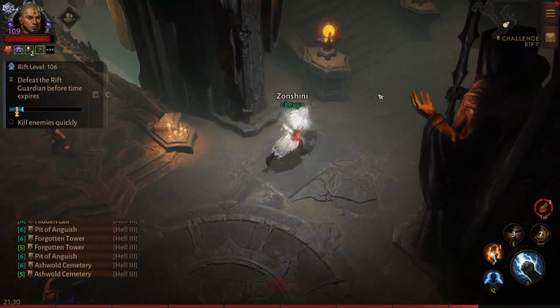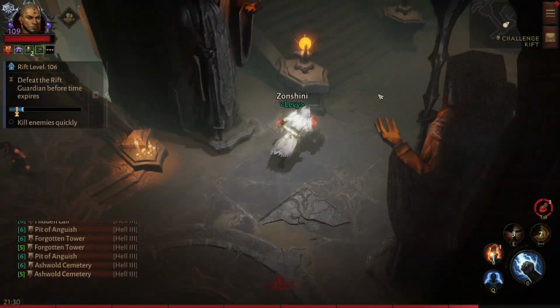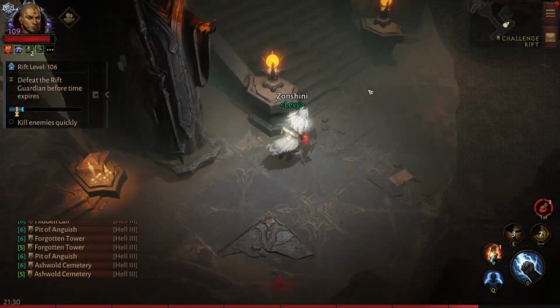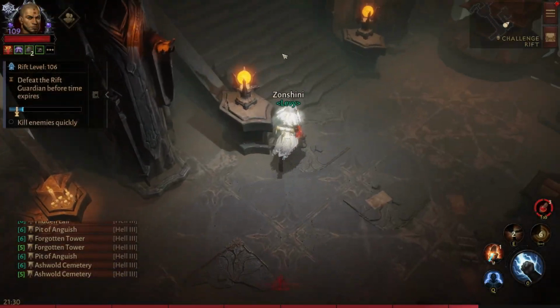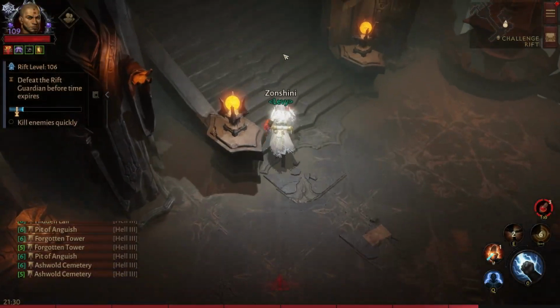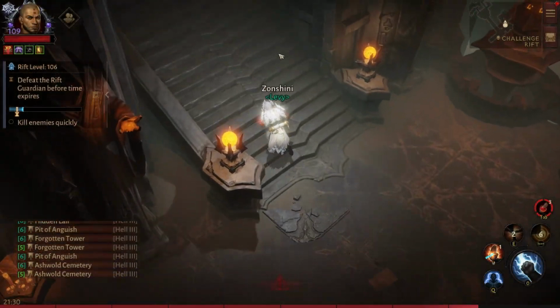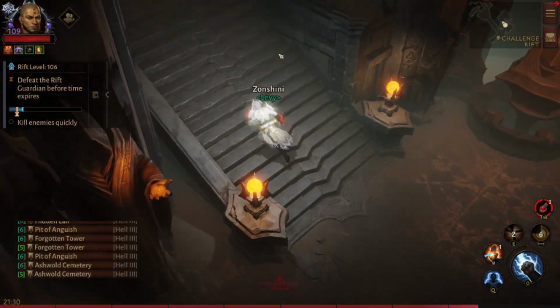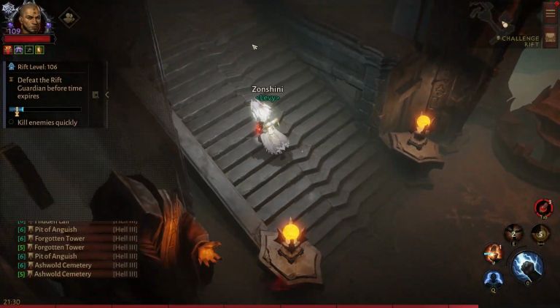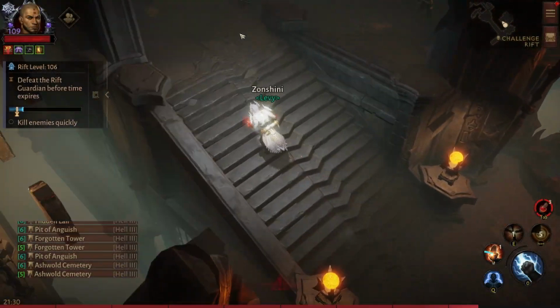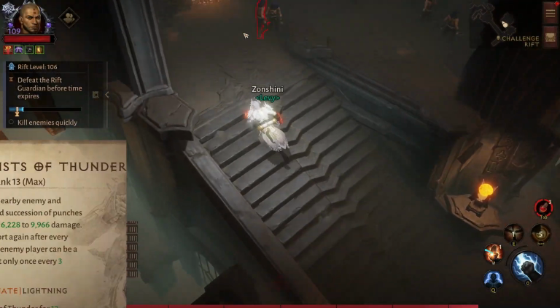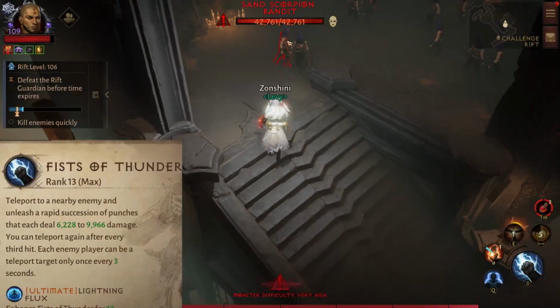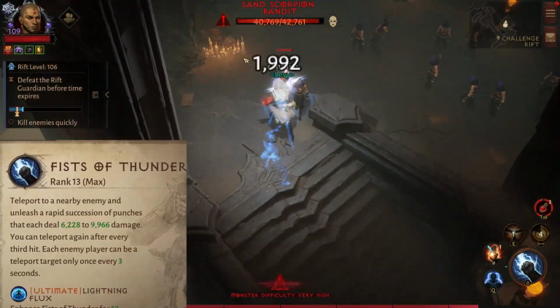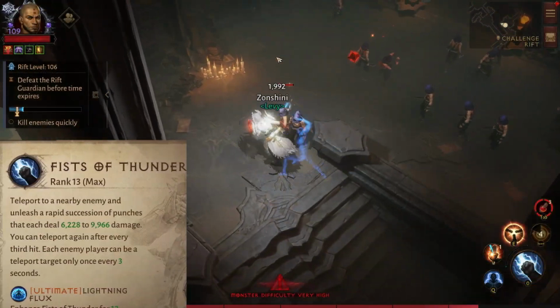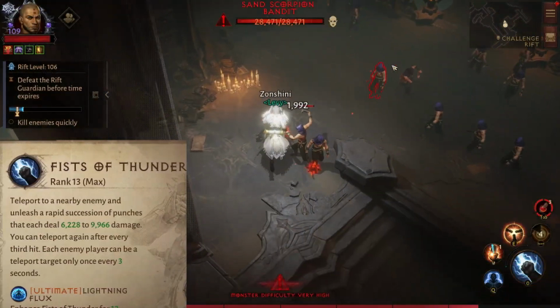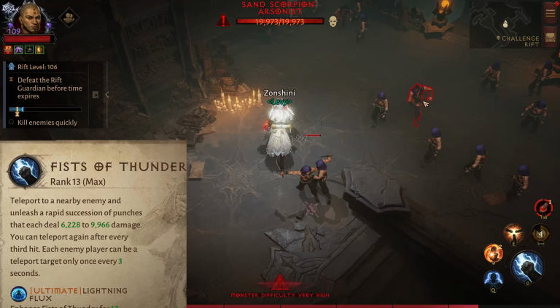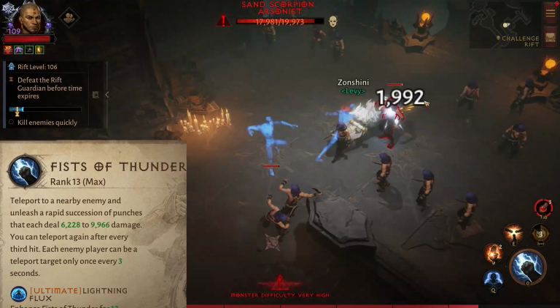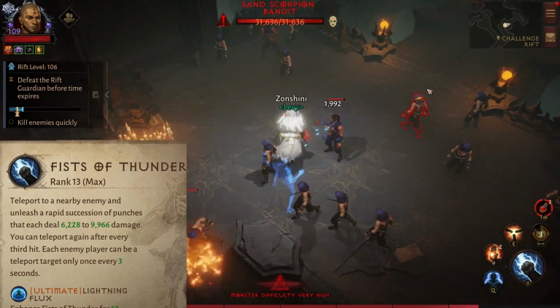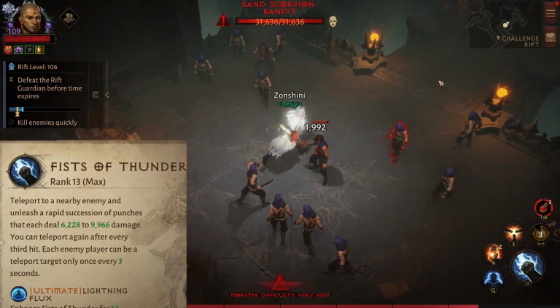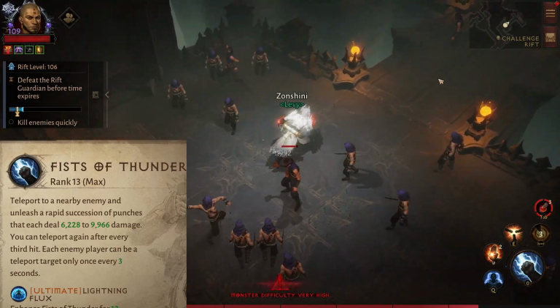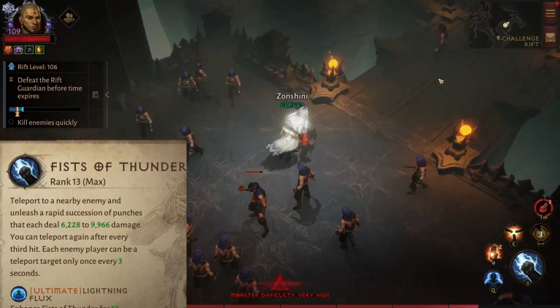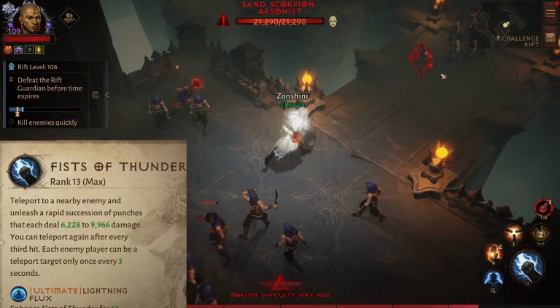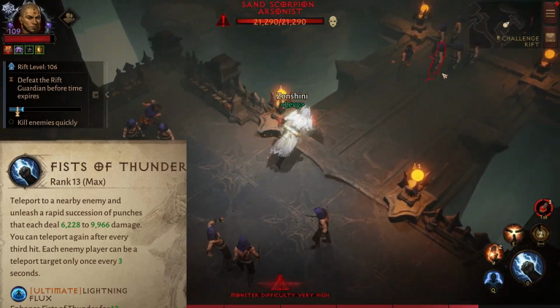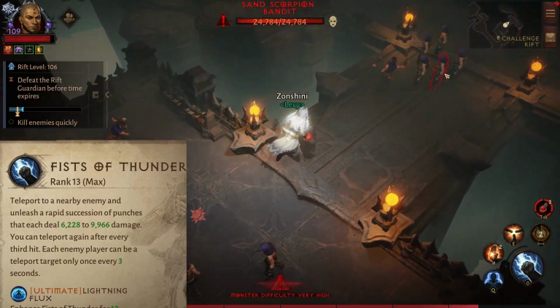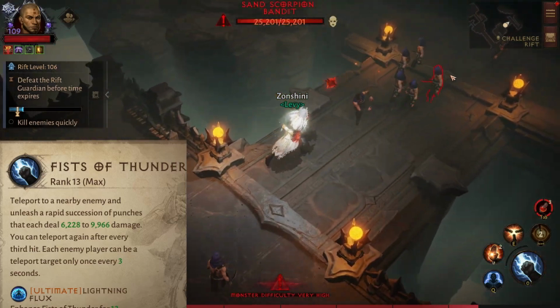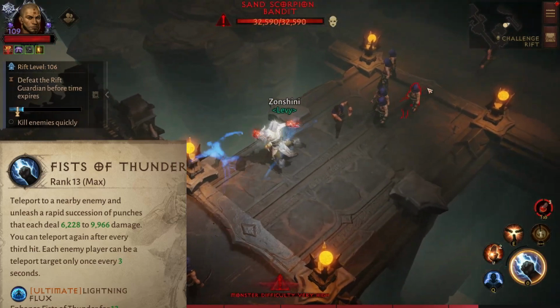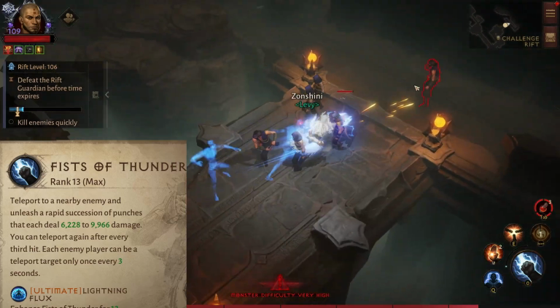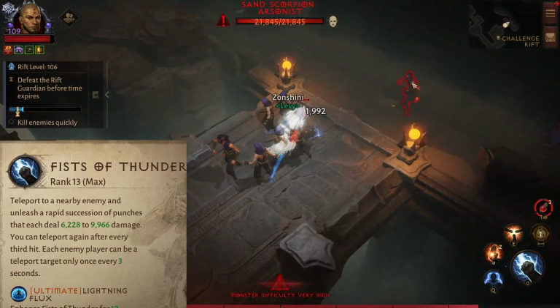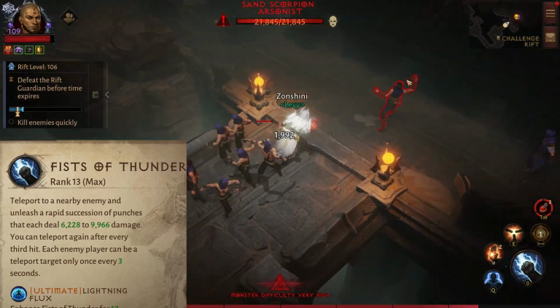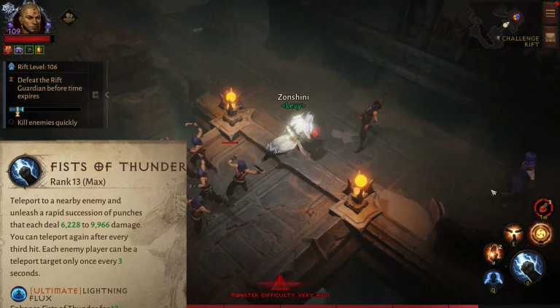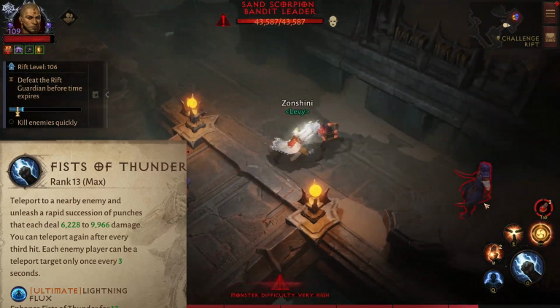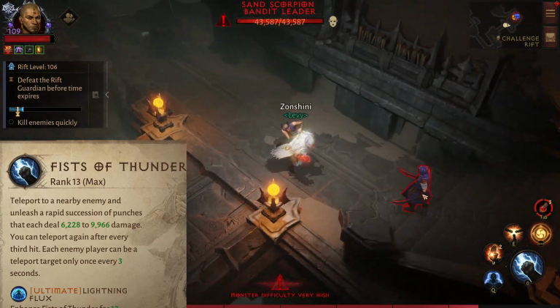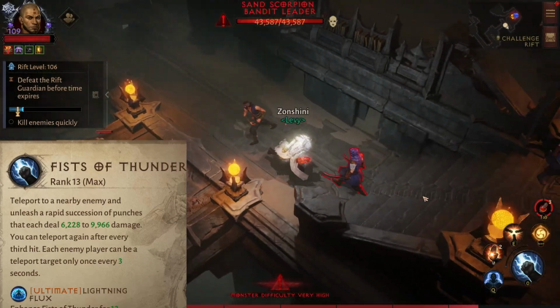We'll be using Fist of Thunder, mostly for movement by dashing mob to mob. You will also use it as cheap damage for the bosses.